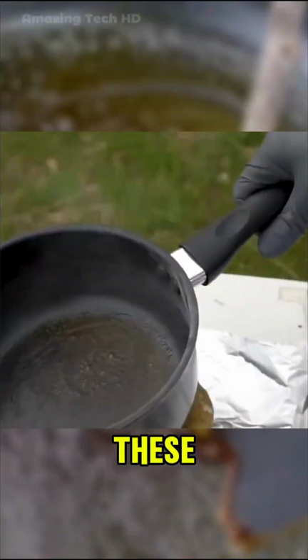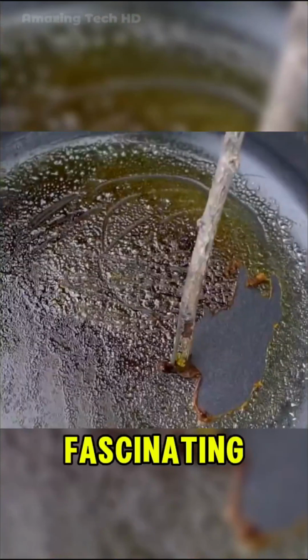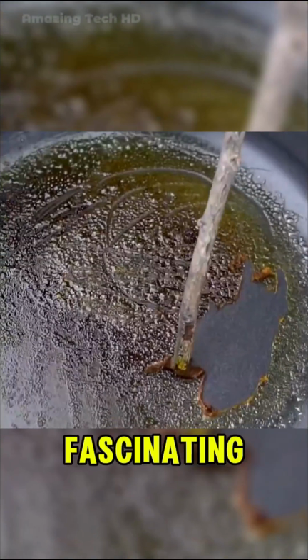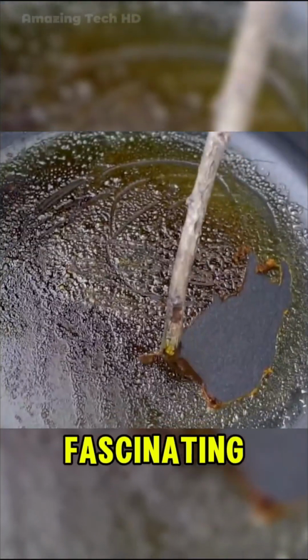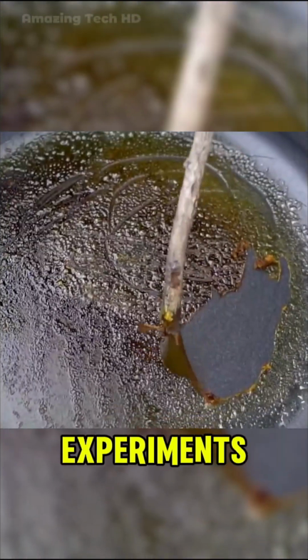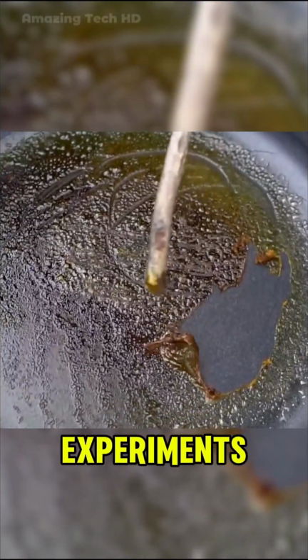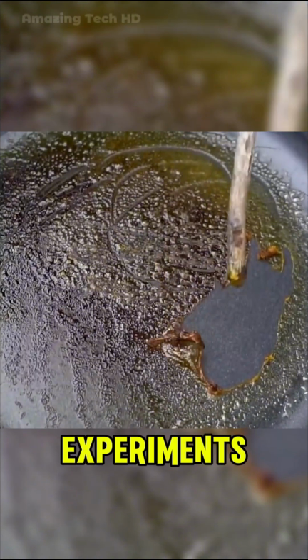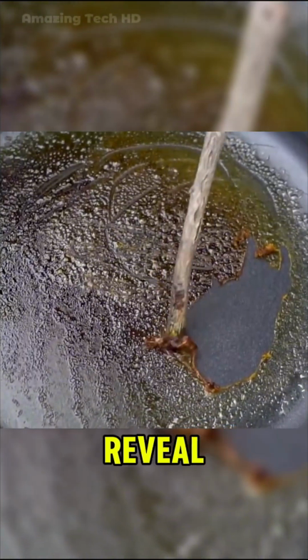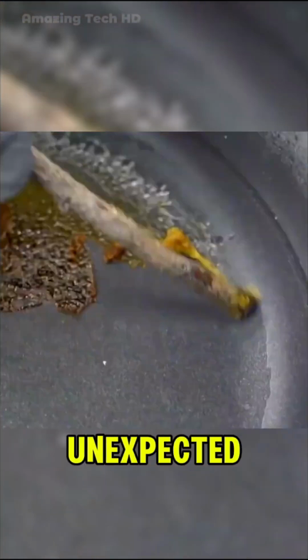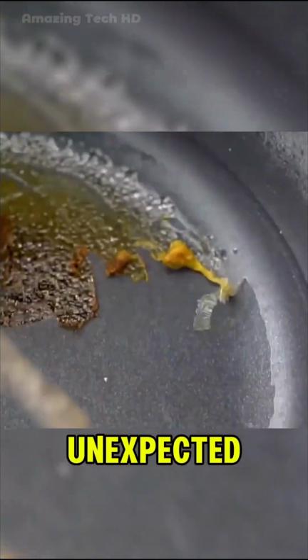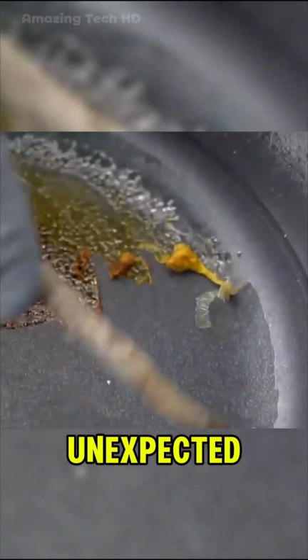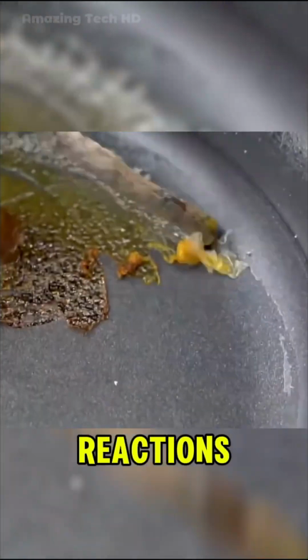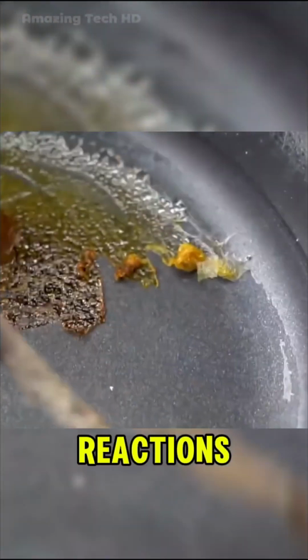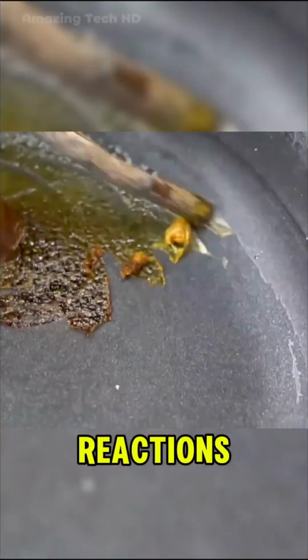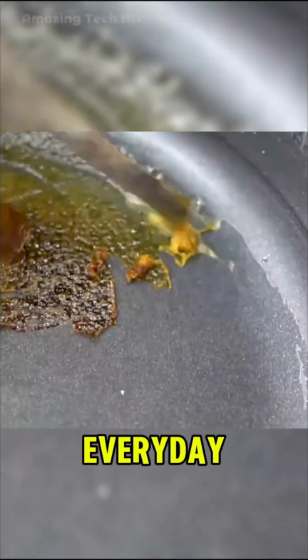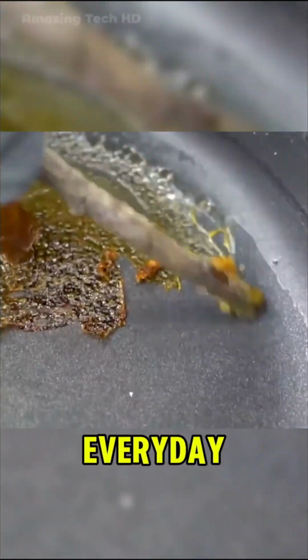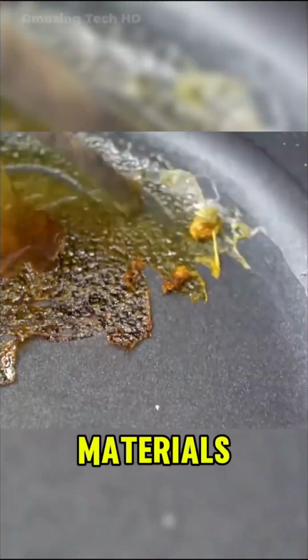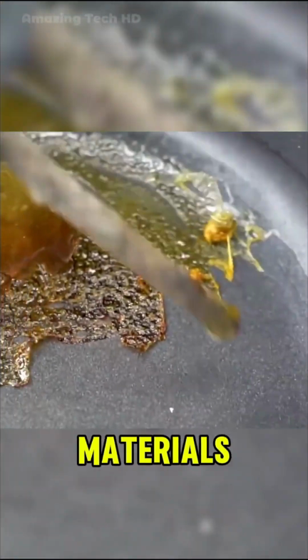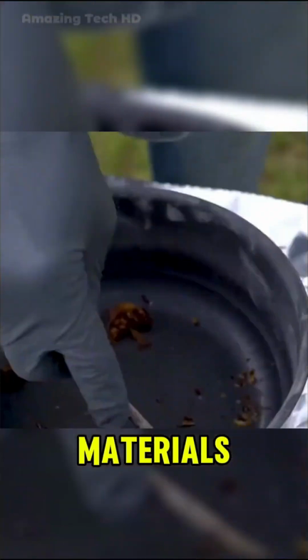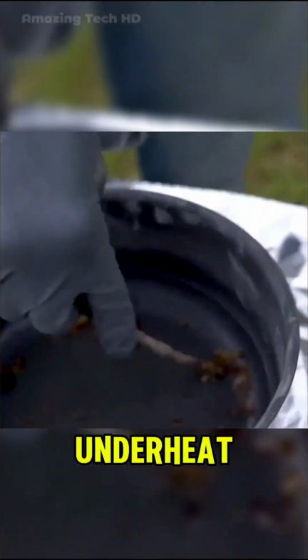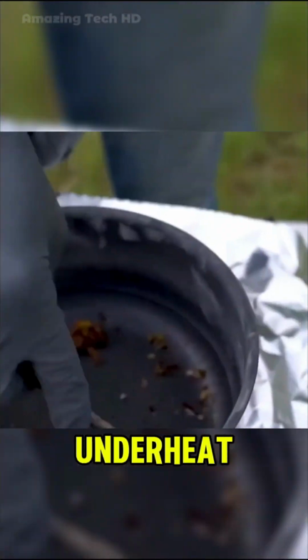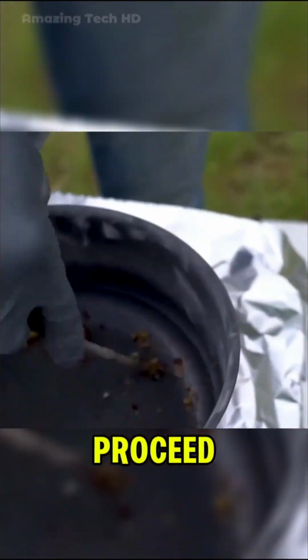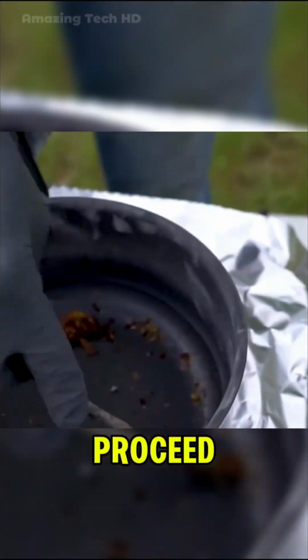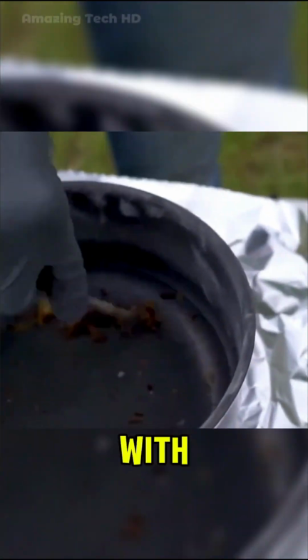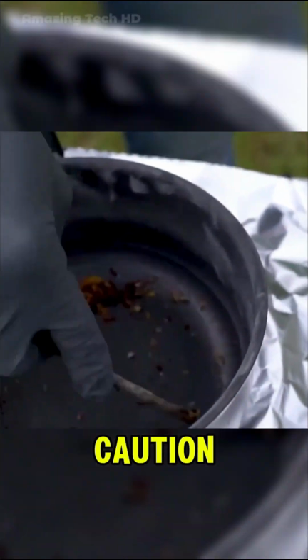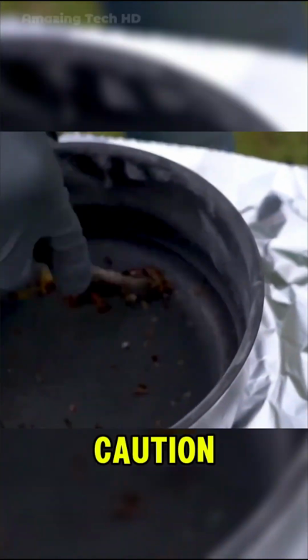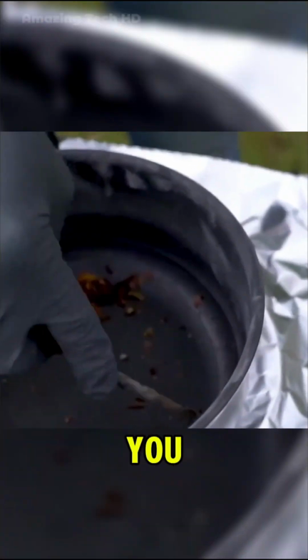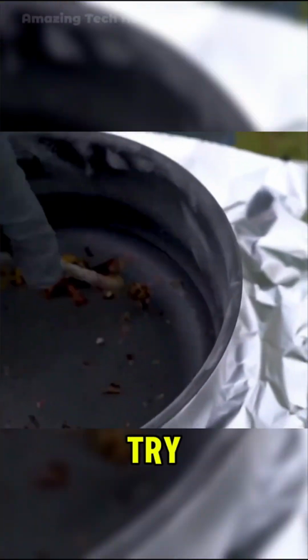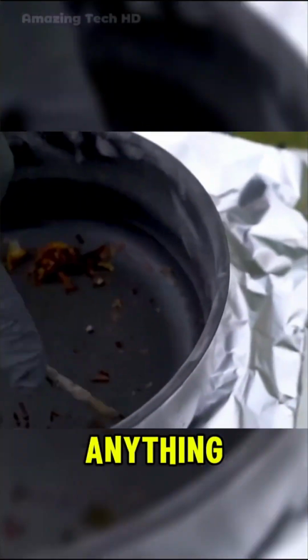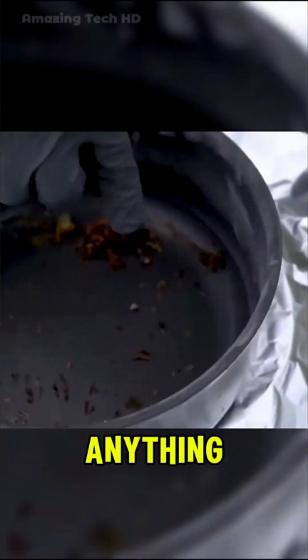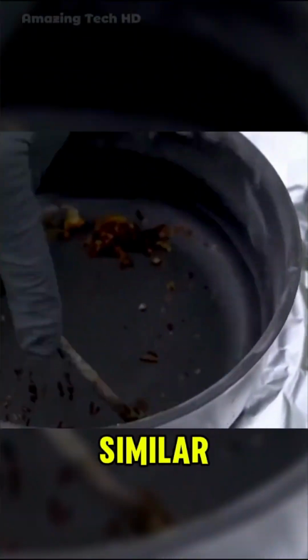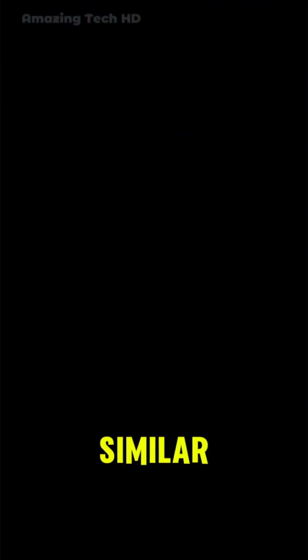These fascinating experiments reveal the unexpected reactions of everyday materials under heat. Proceed with caution if you try anything similar.